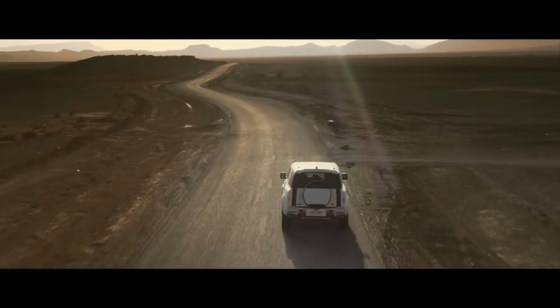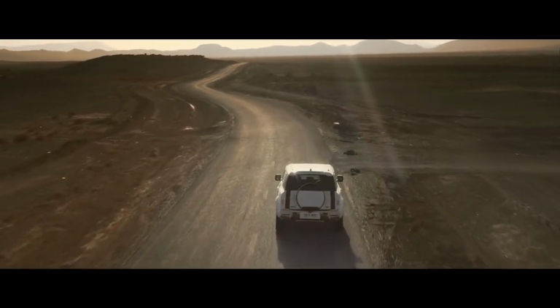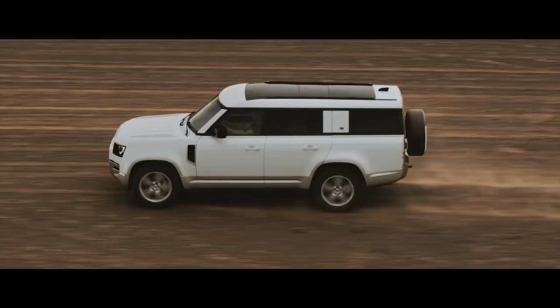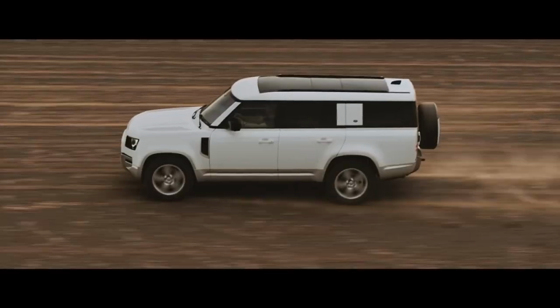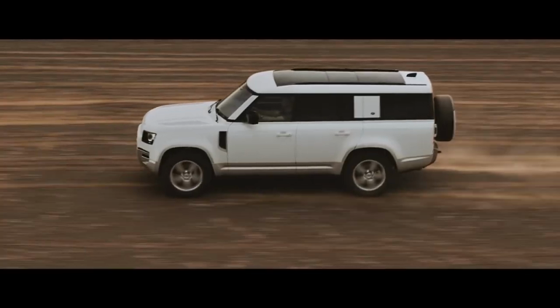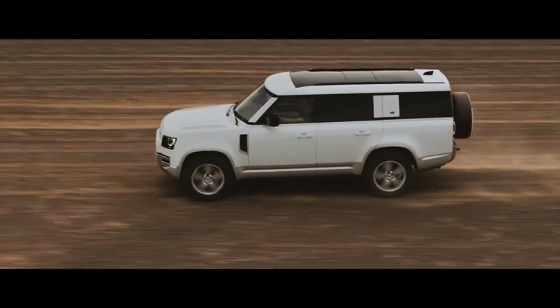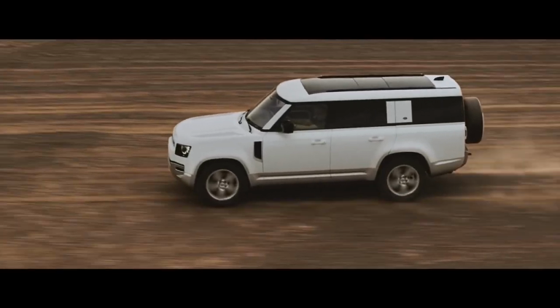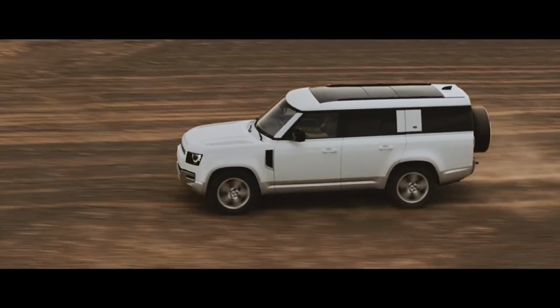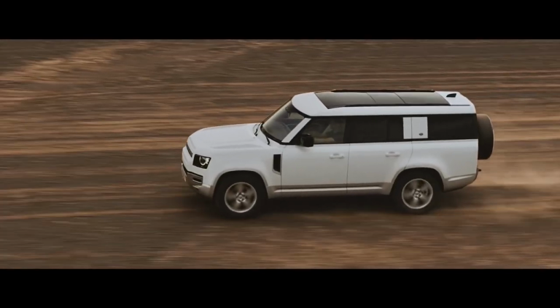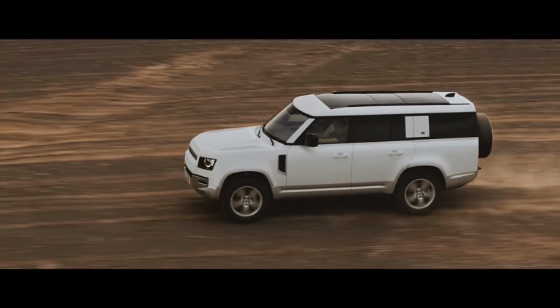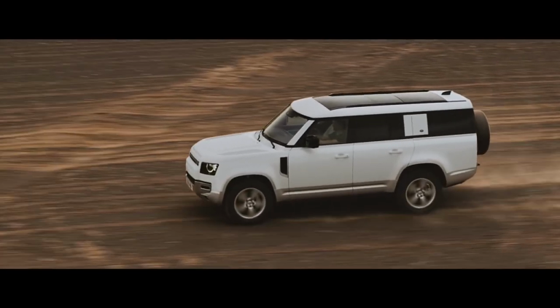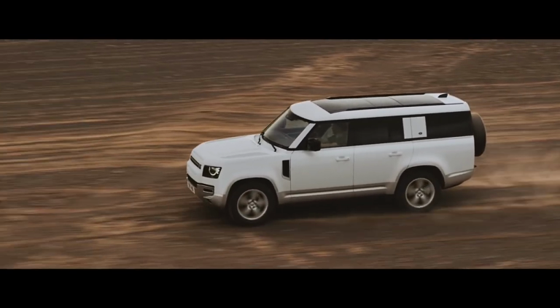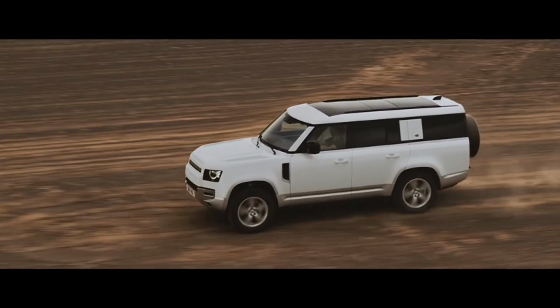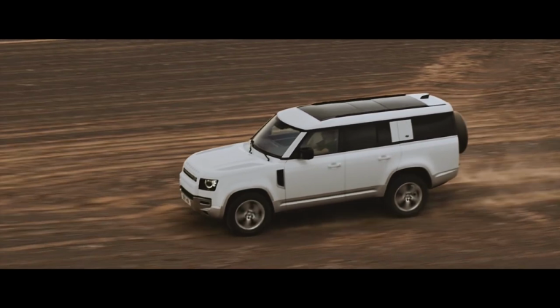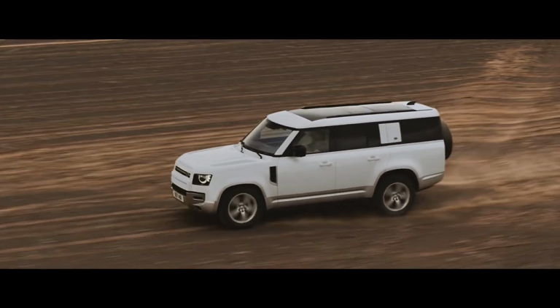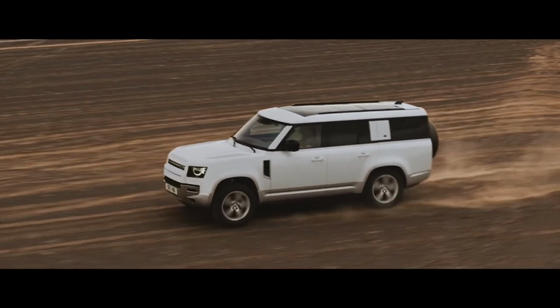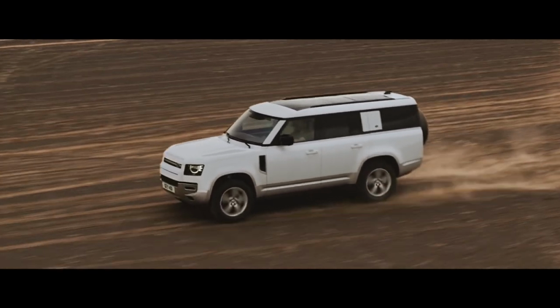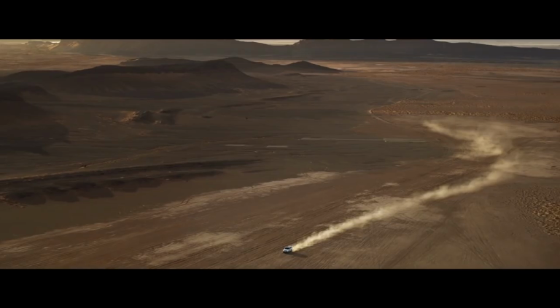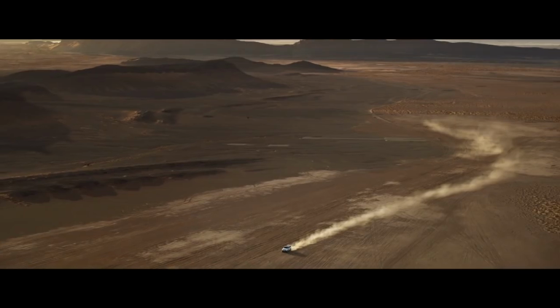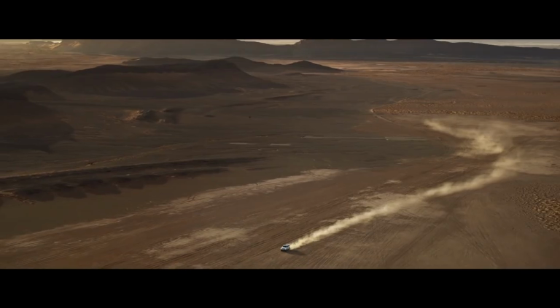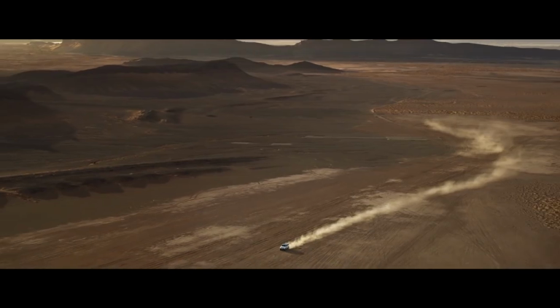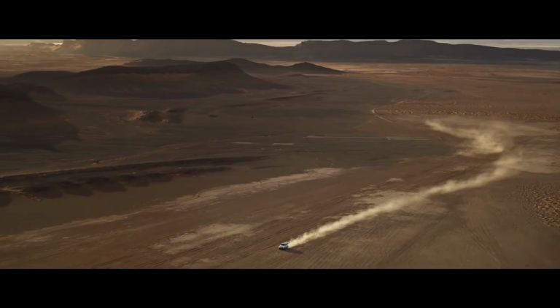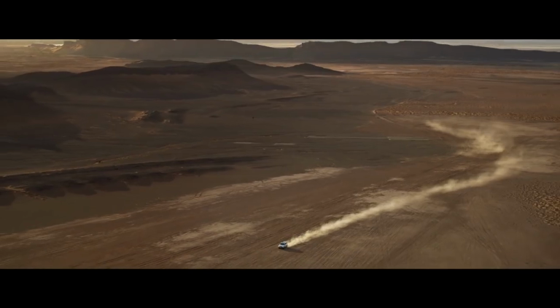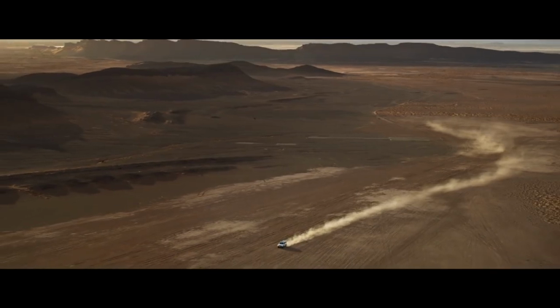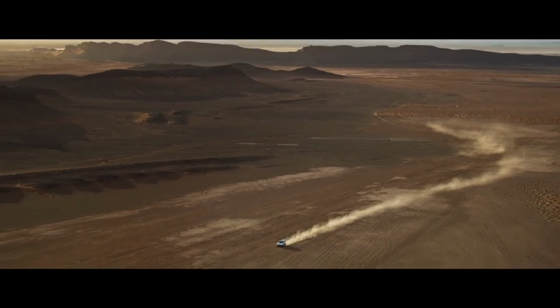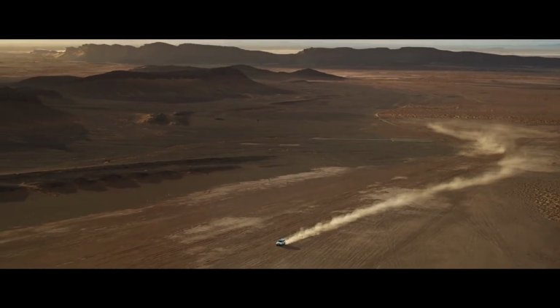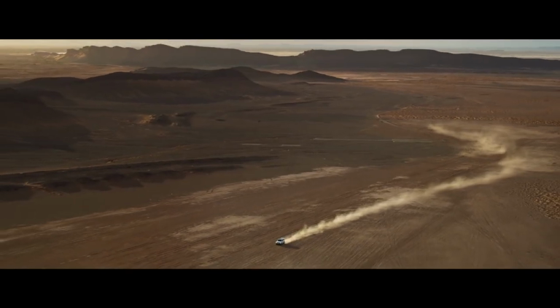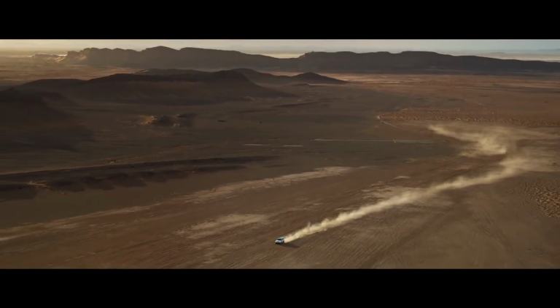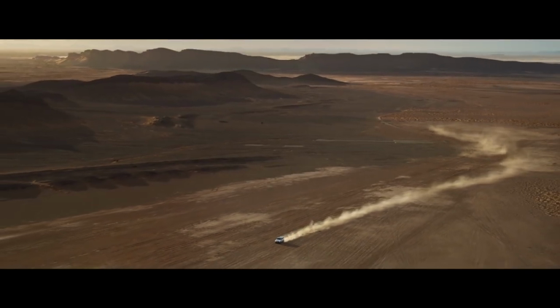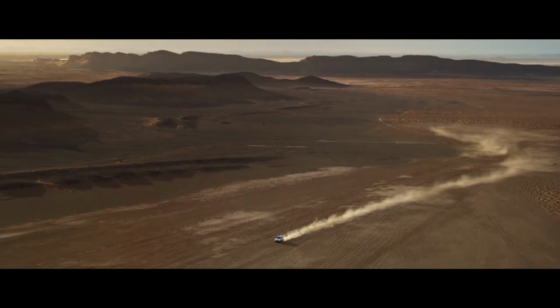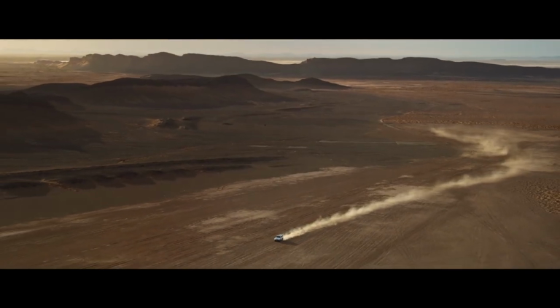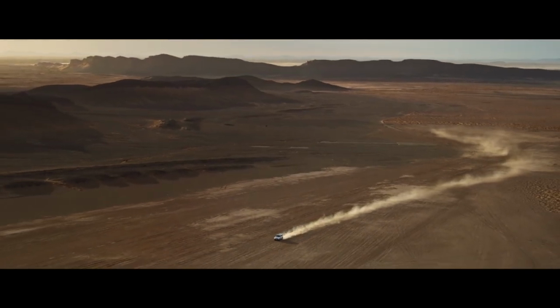The unparalleled Defender 130 — for adventure on a grander scale.